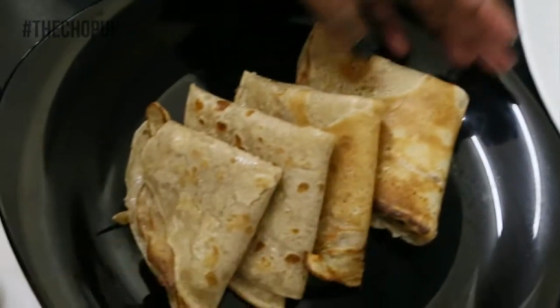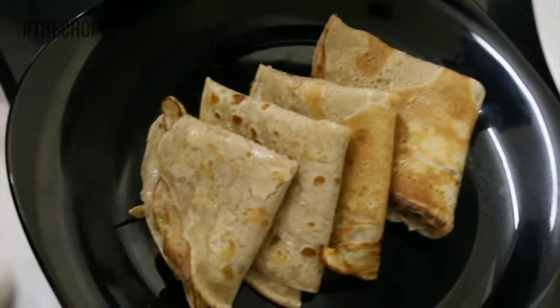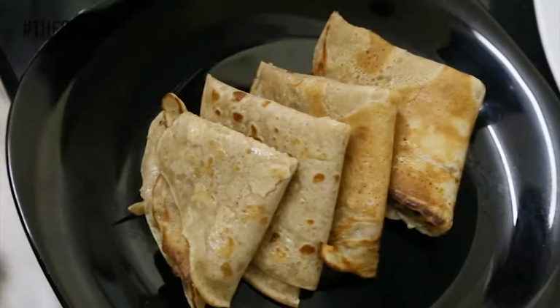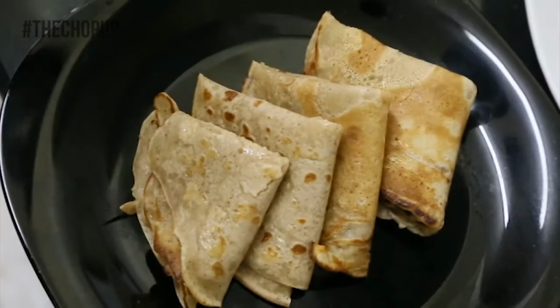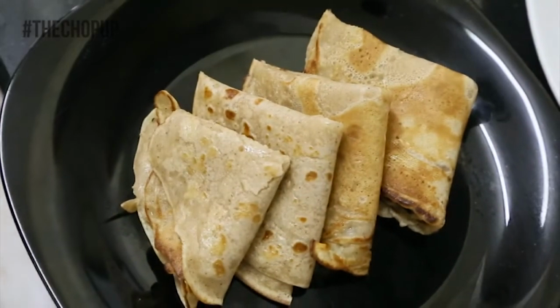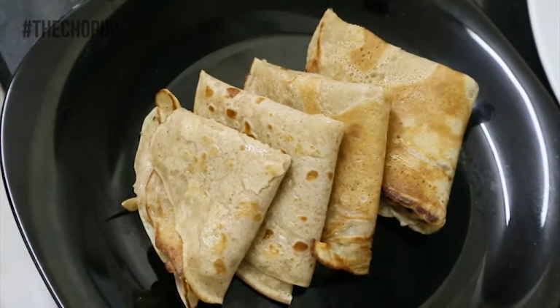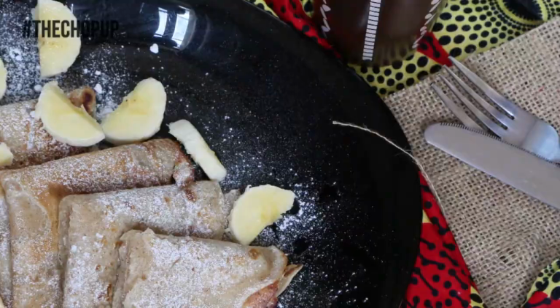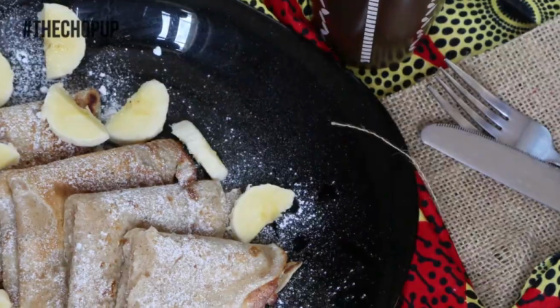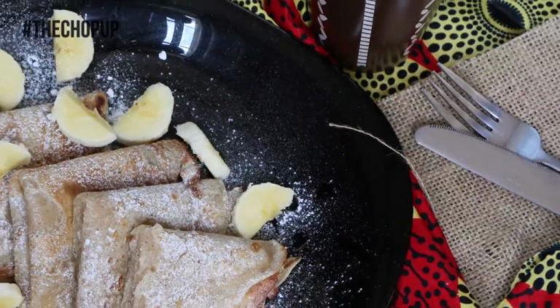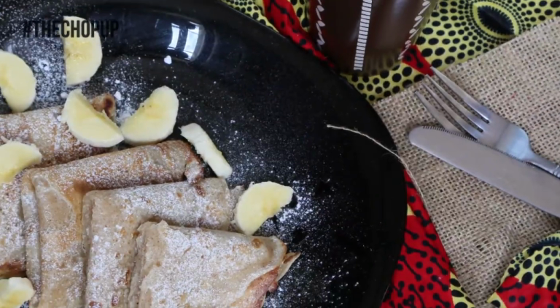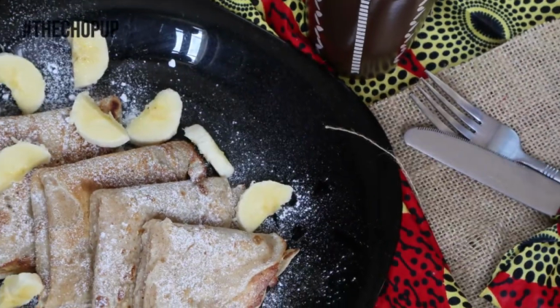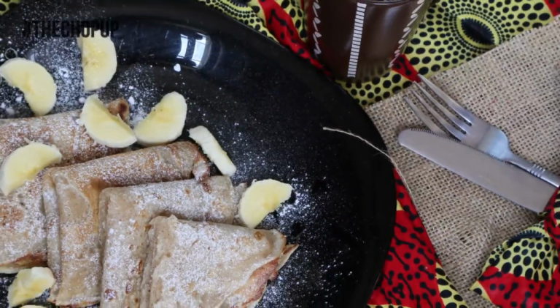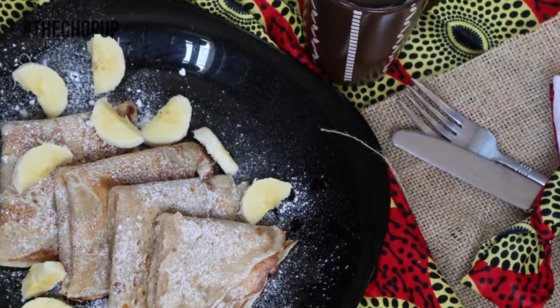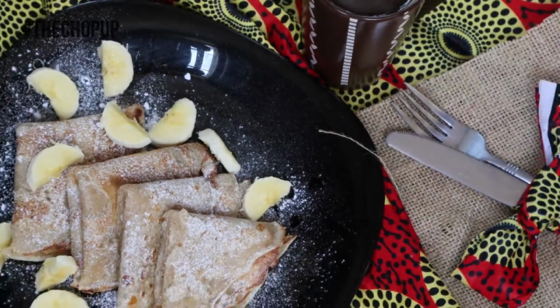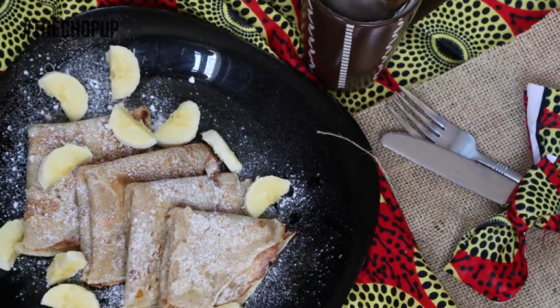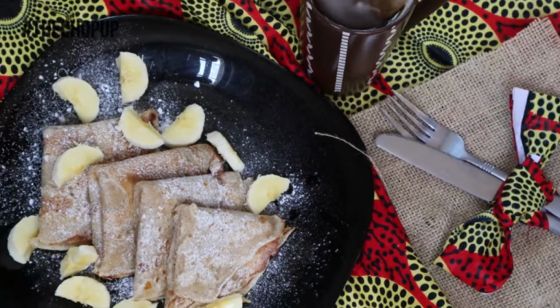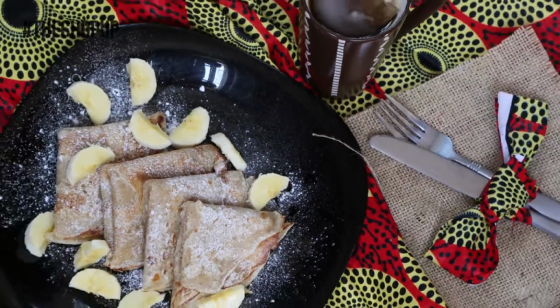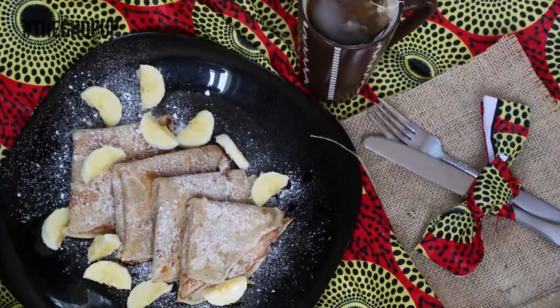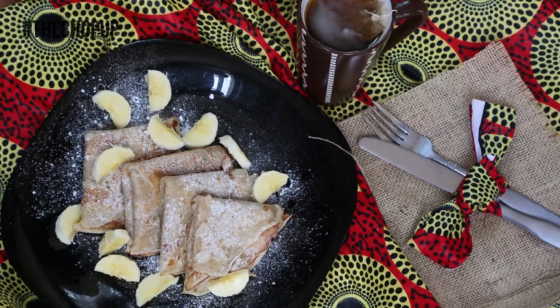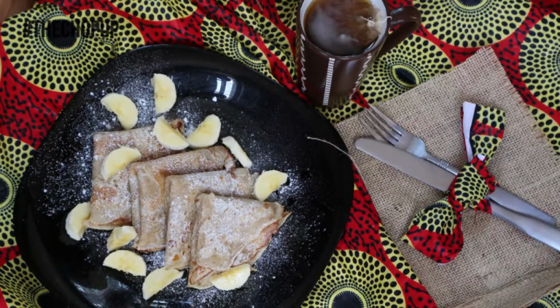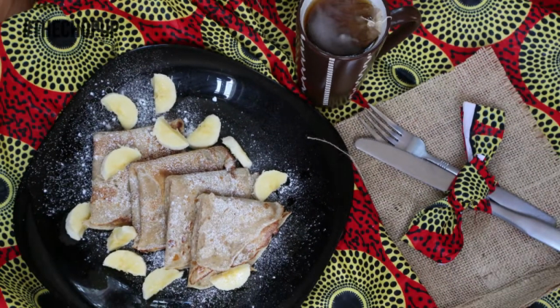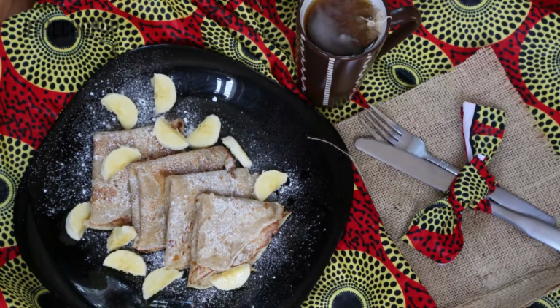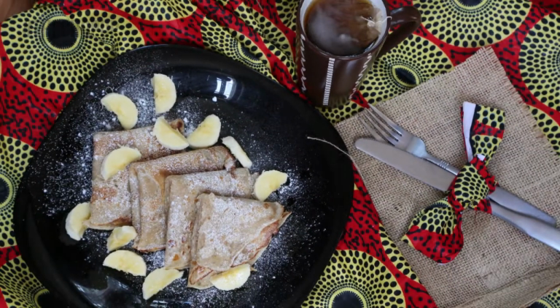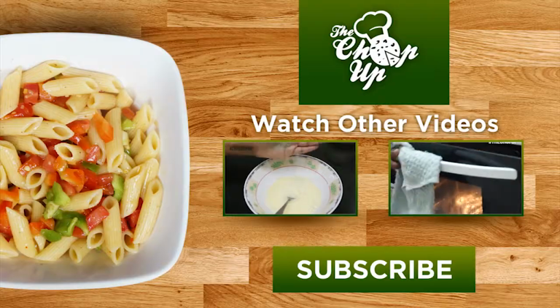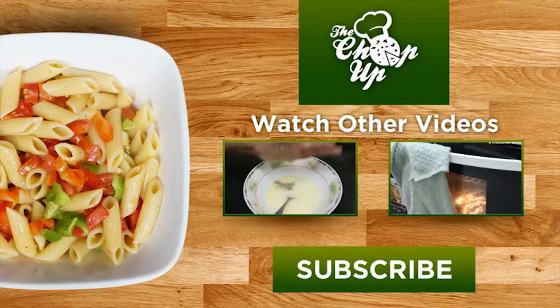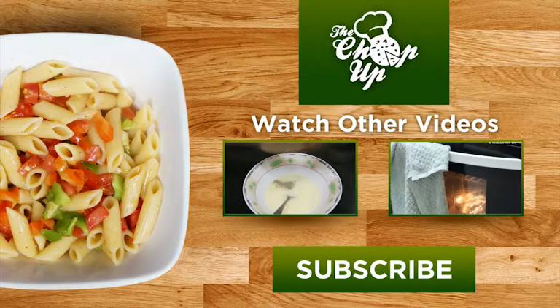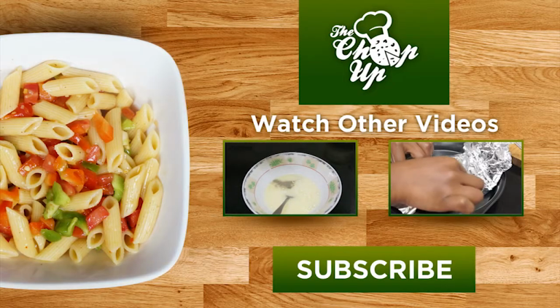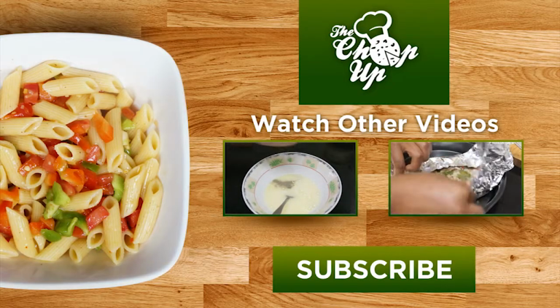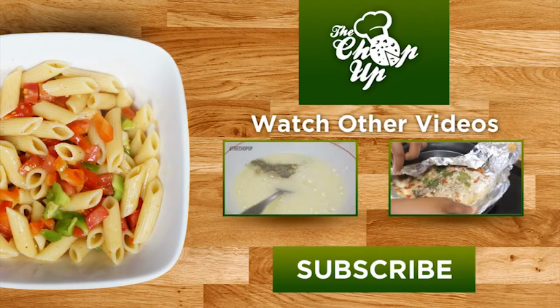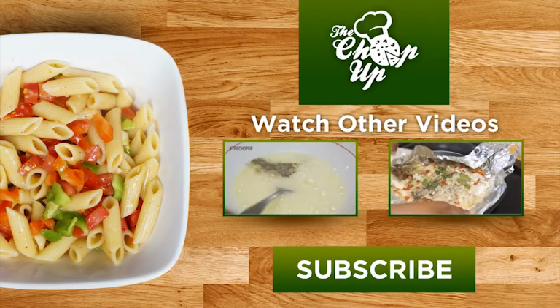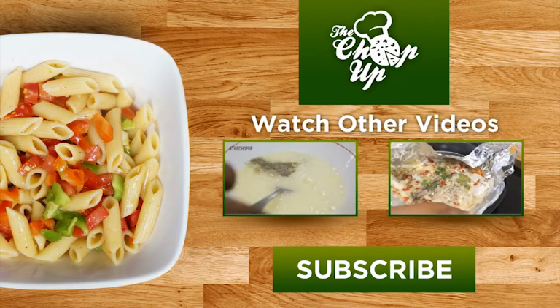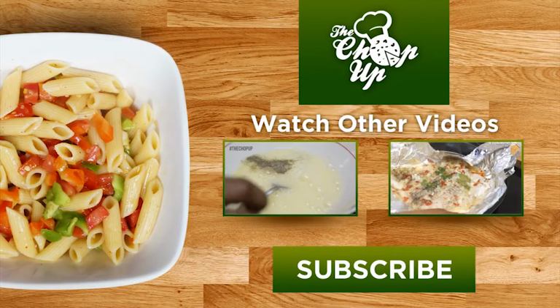Serve the pancakes with banana slices and icing sugar. There you go.